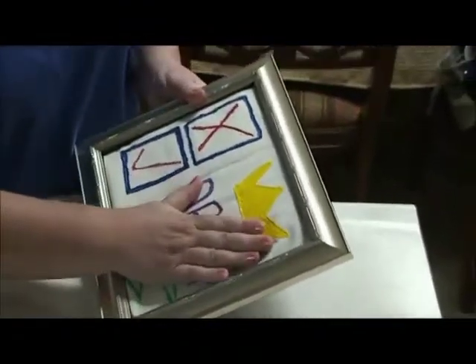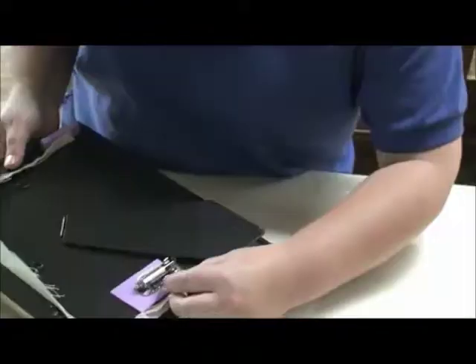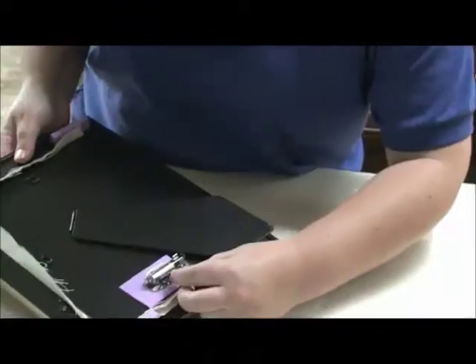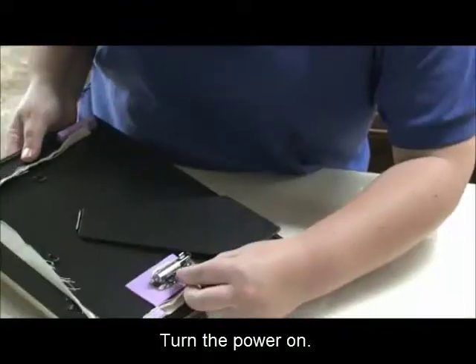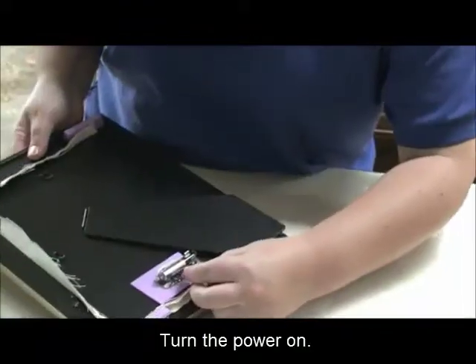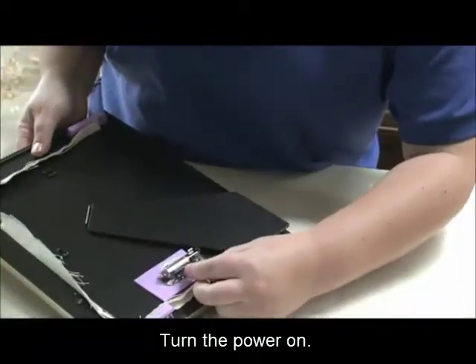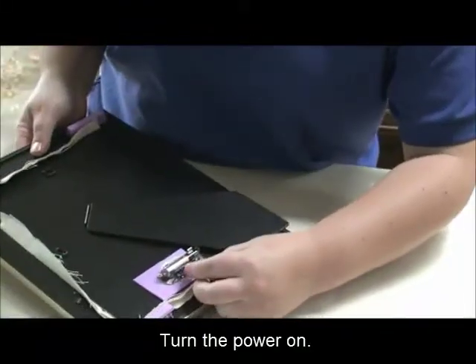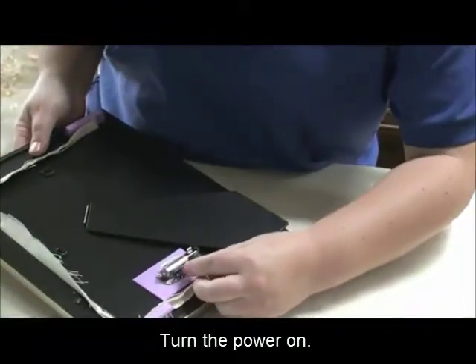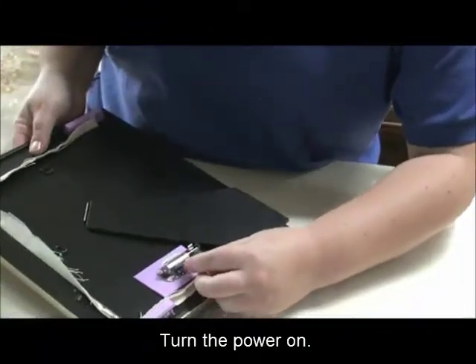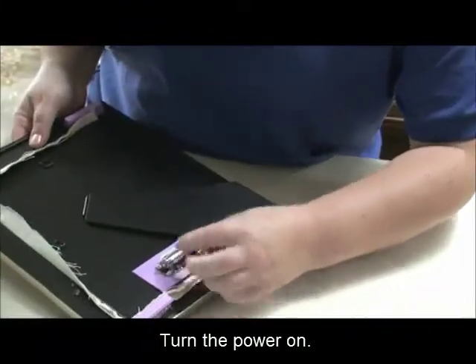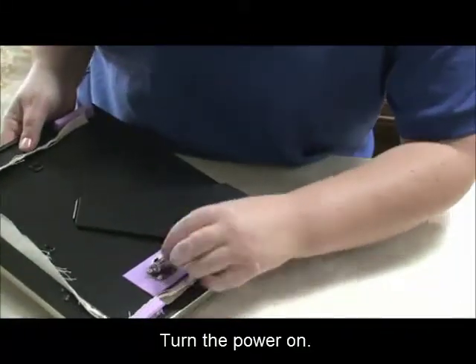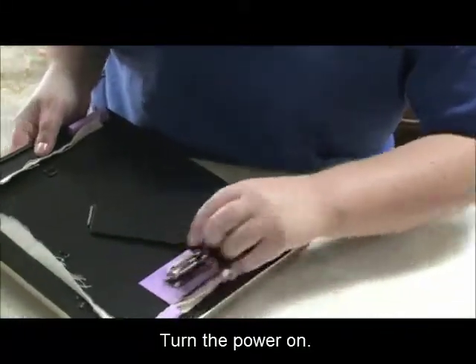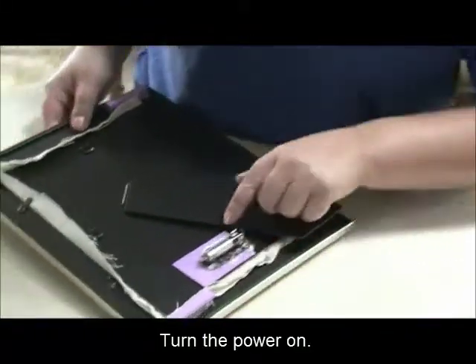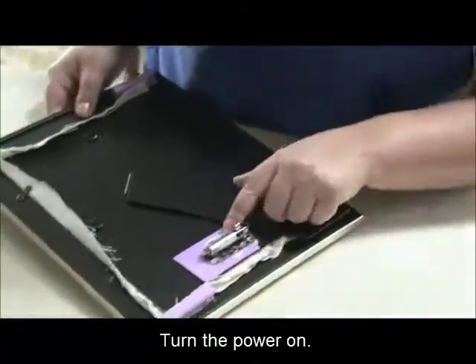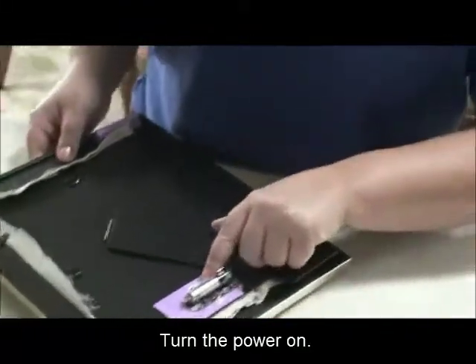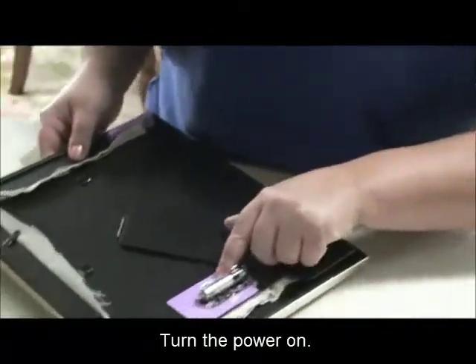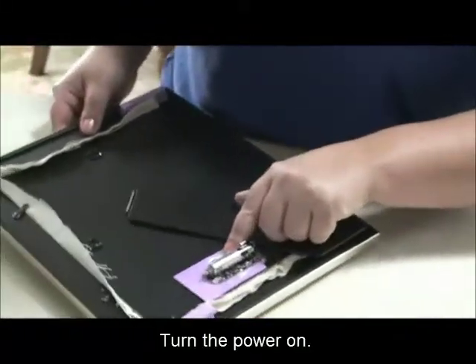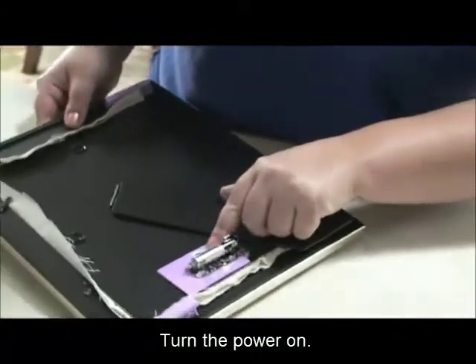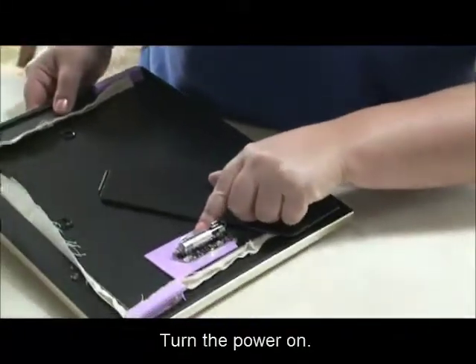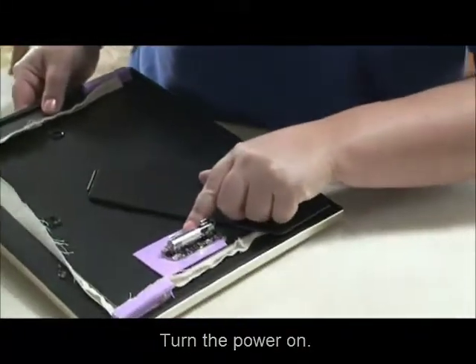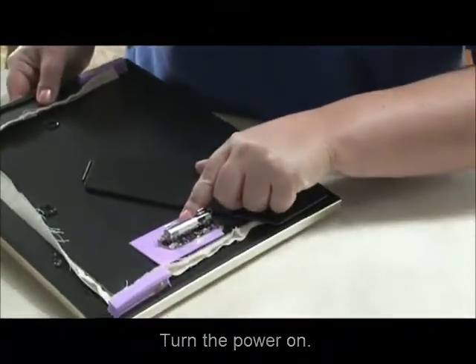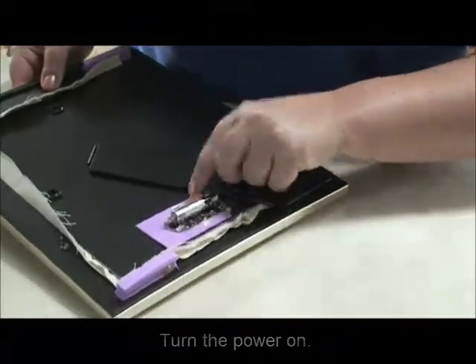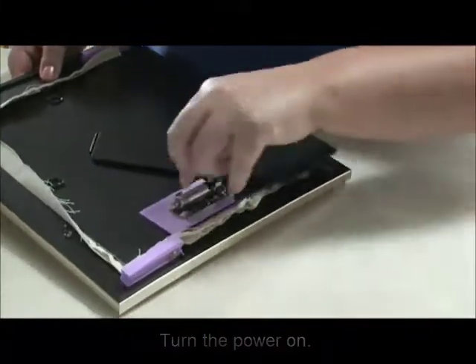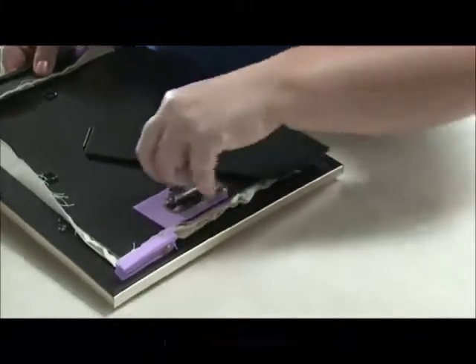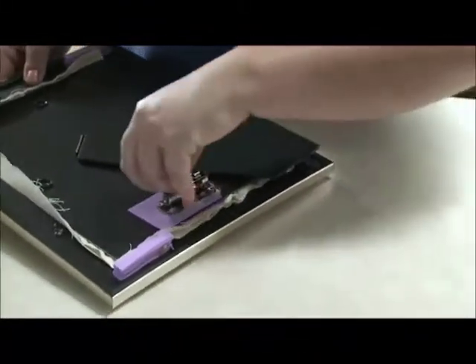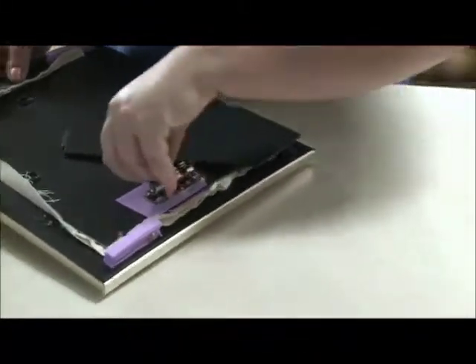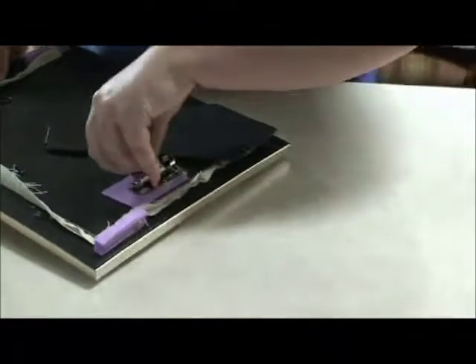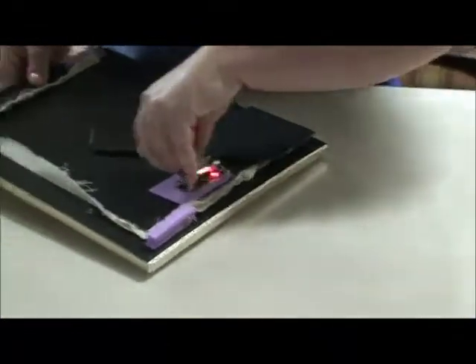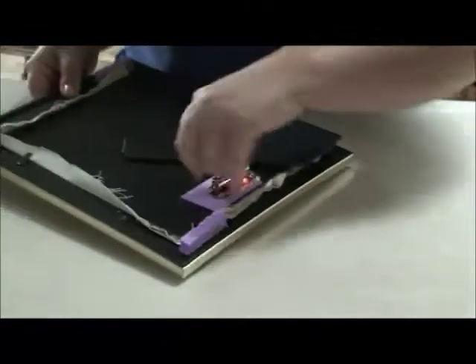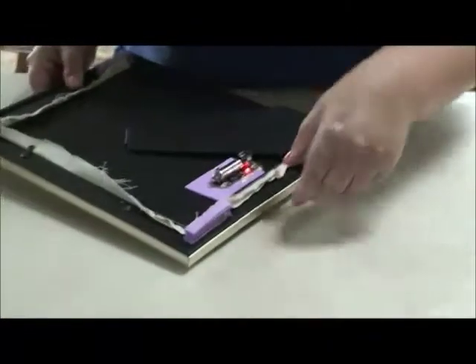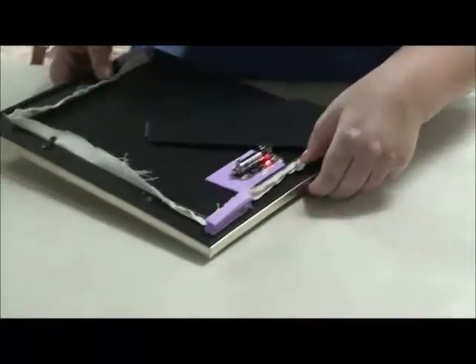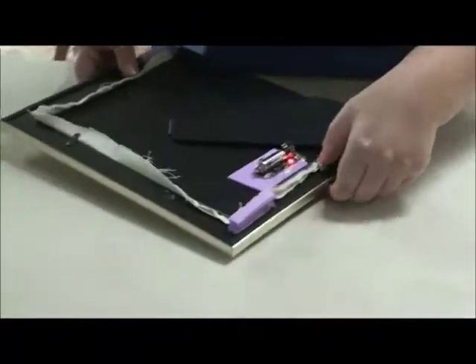Power on. I'm going to line one up there and close it.